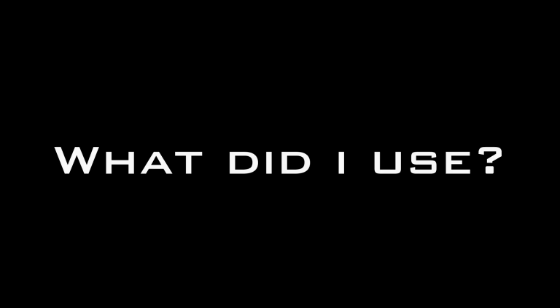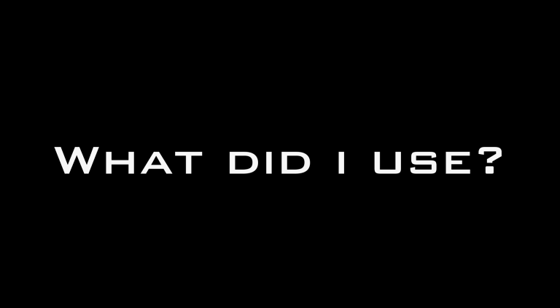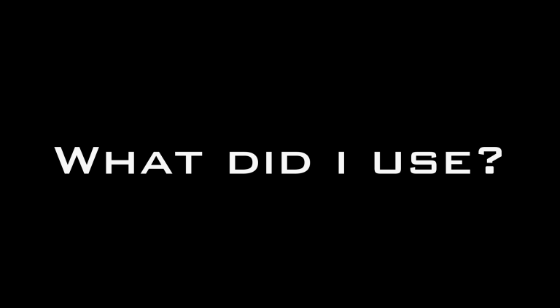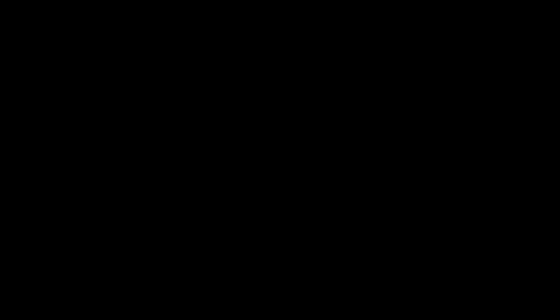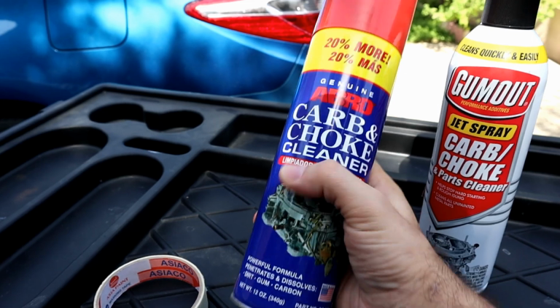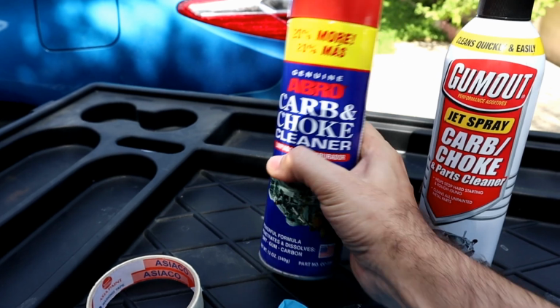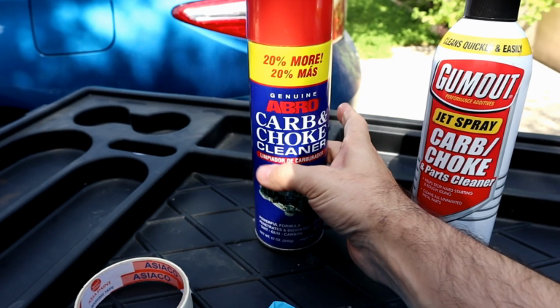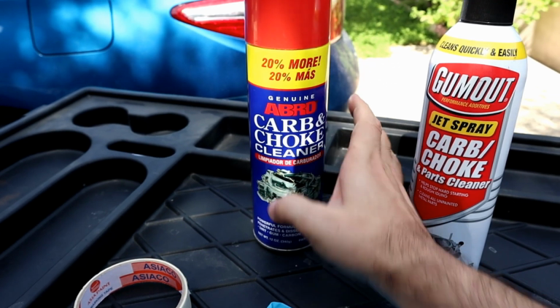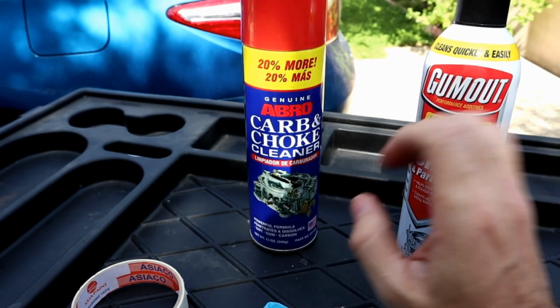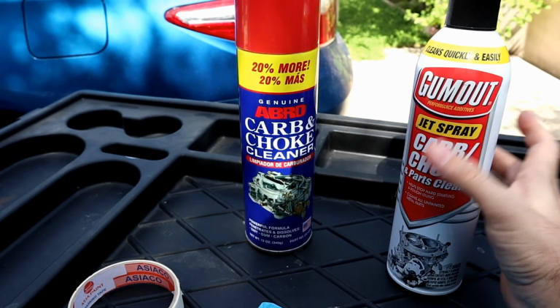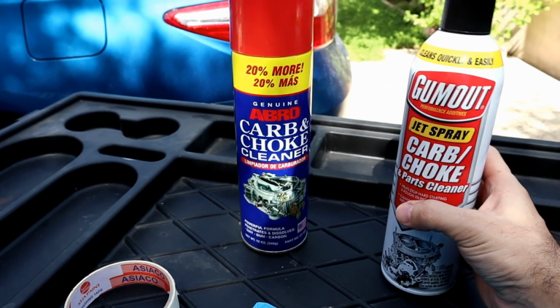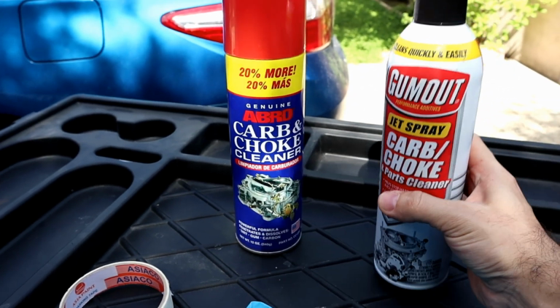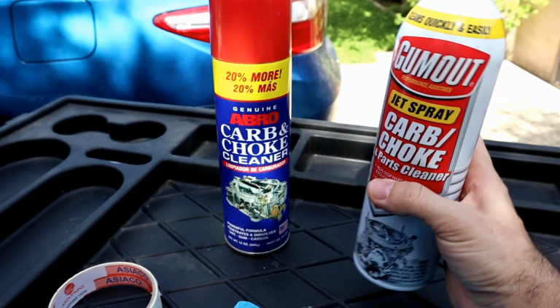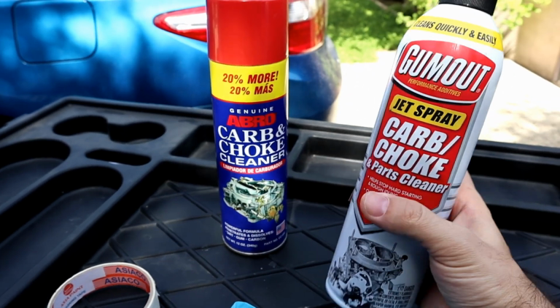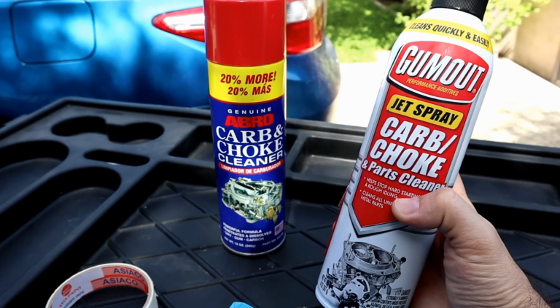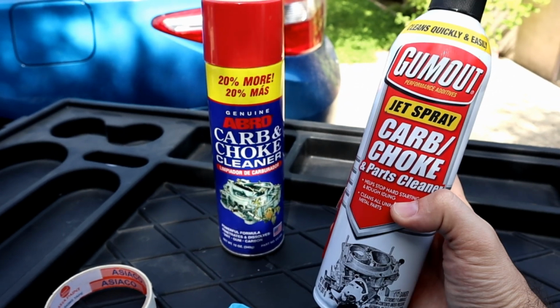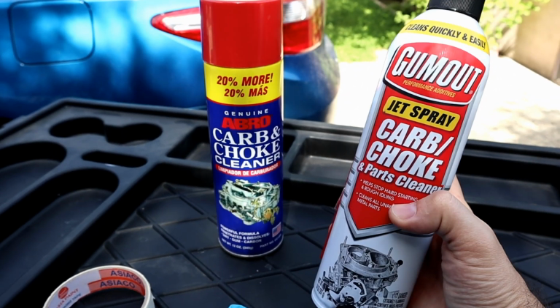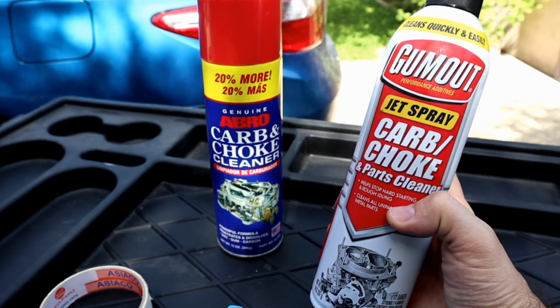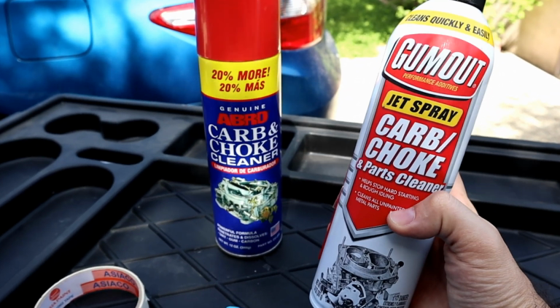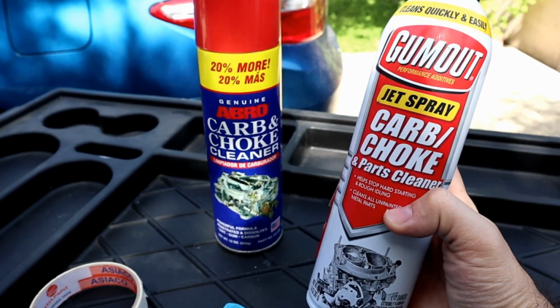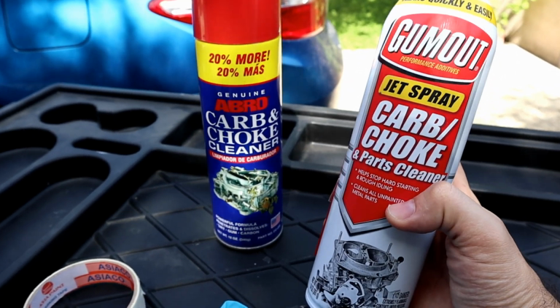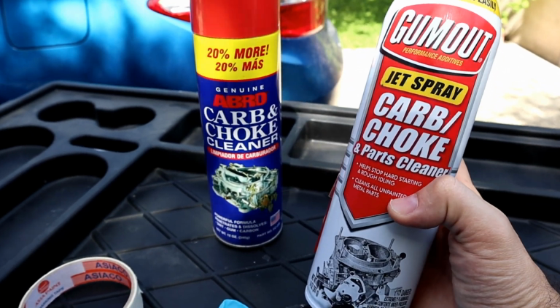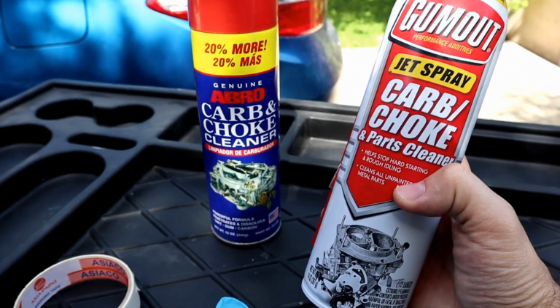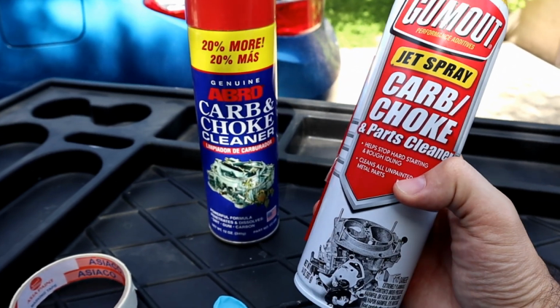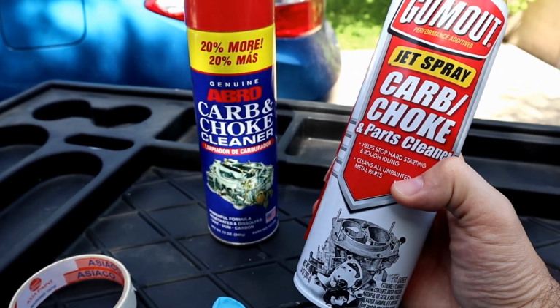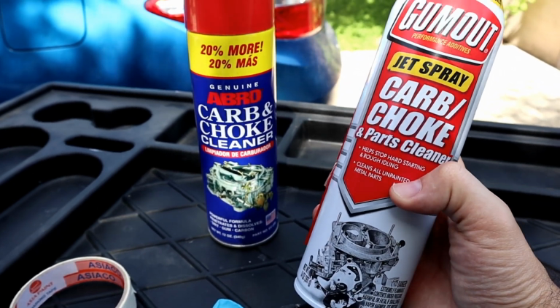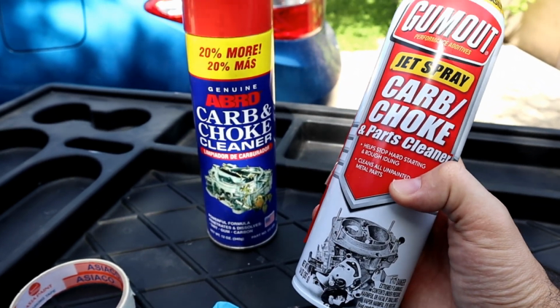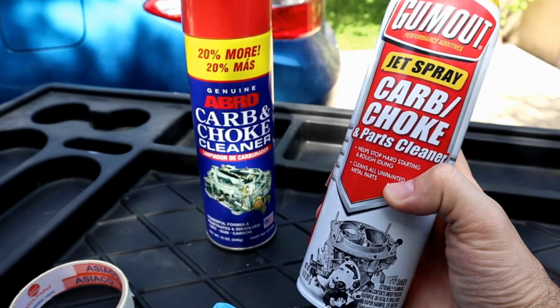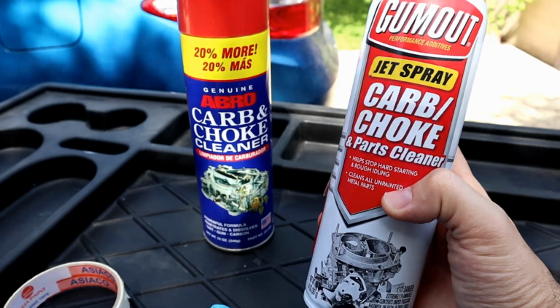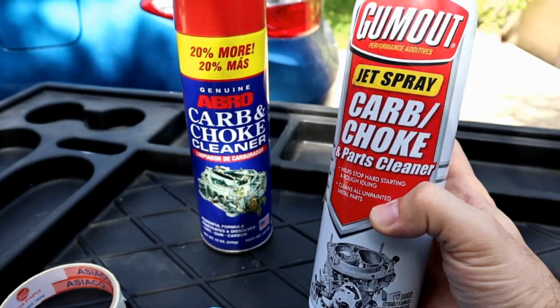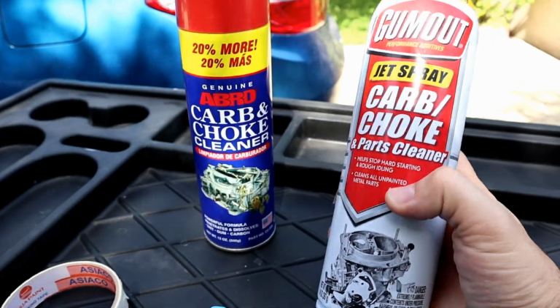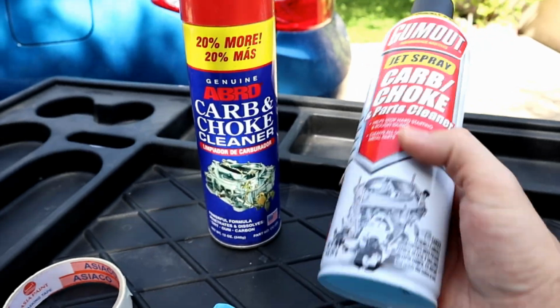What did I use? I used carb cleaner — they are all the same, and some brands call it choke cleaner as well.